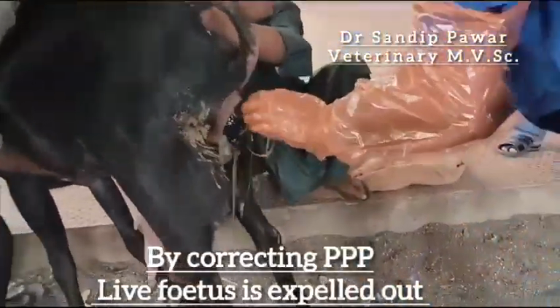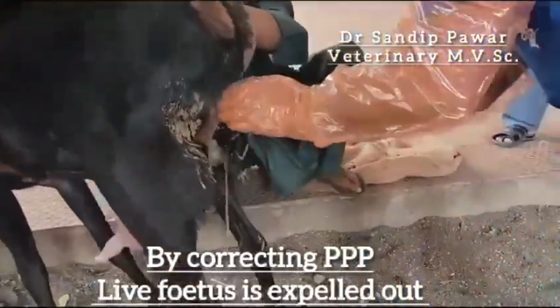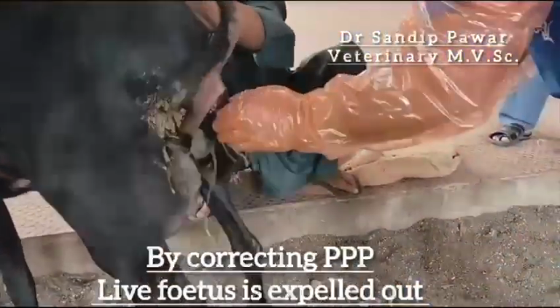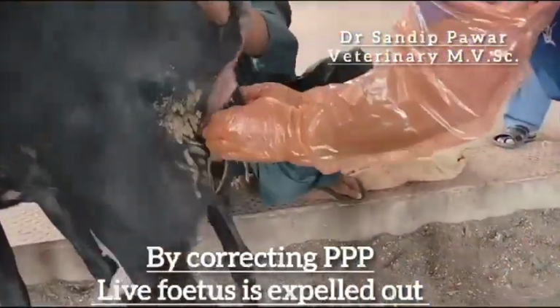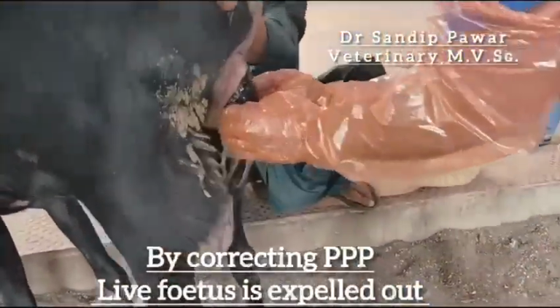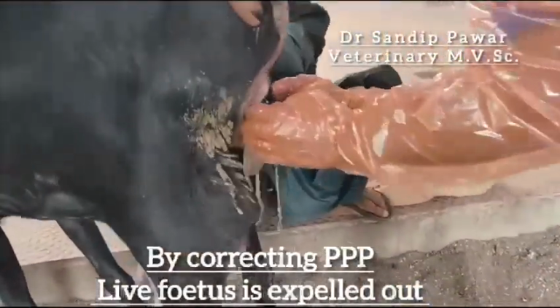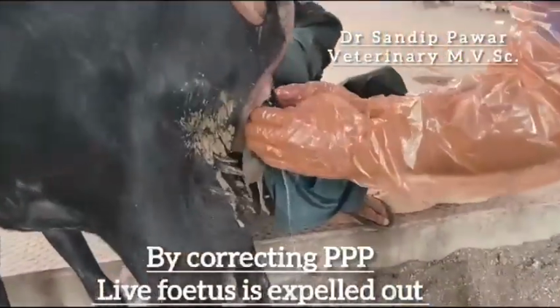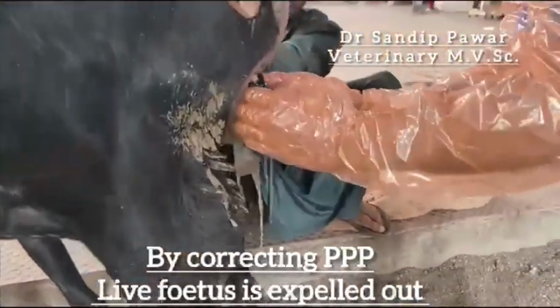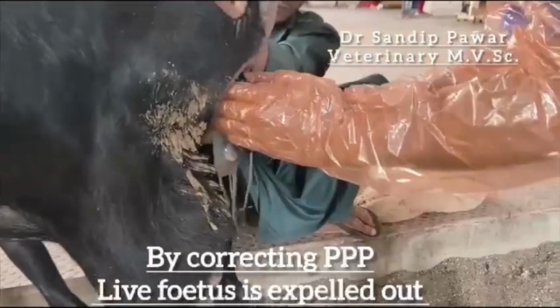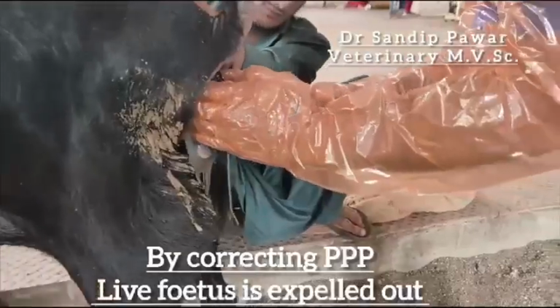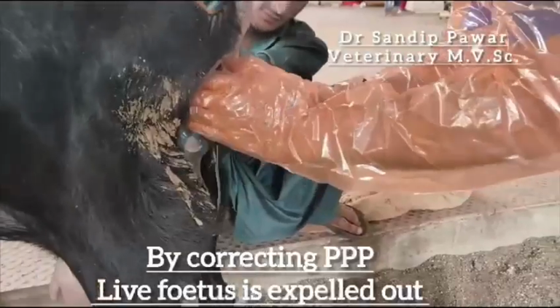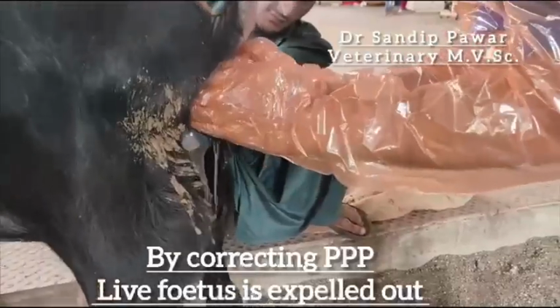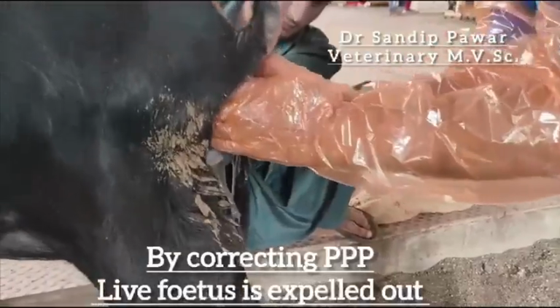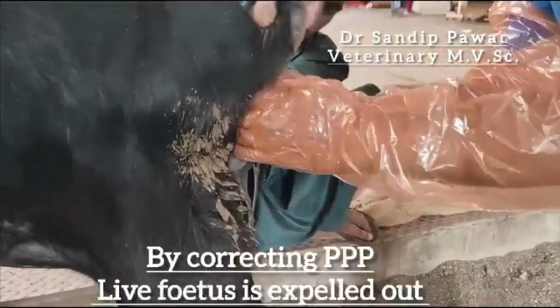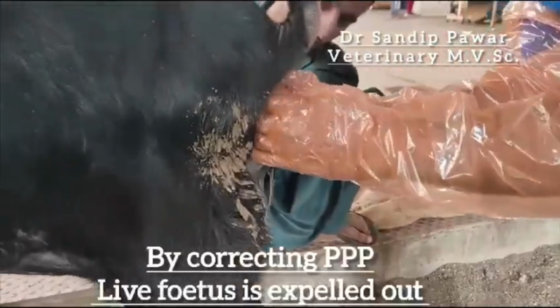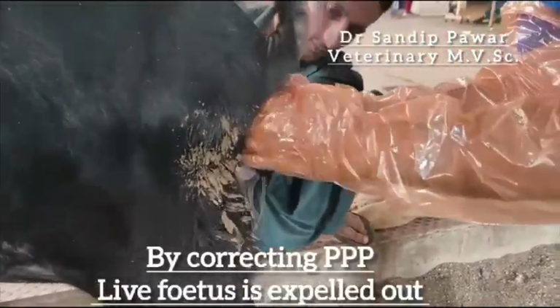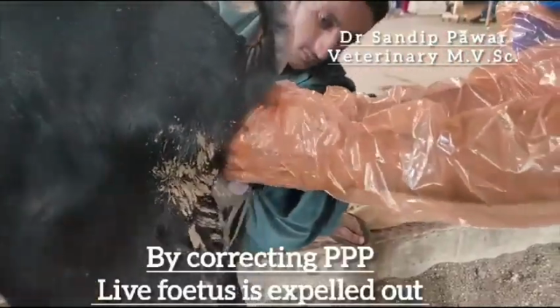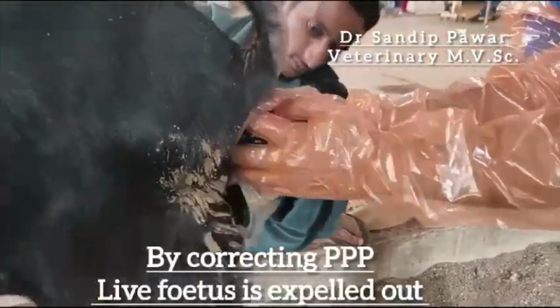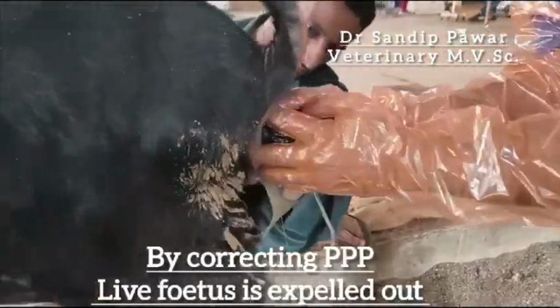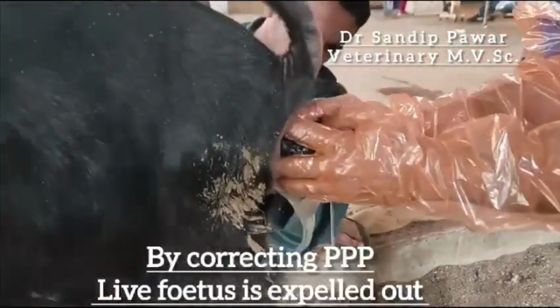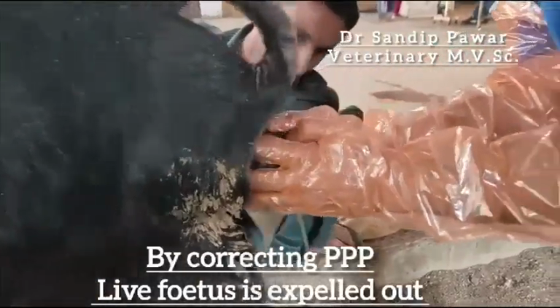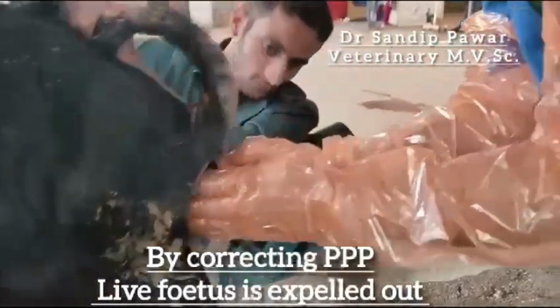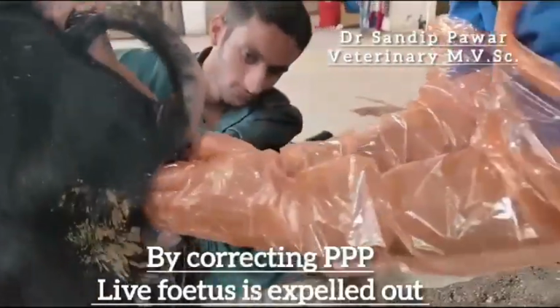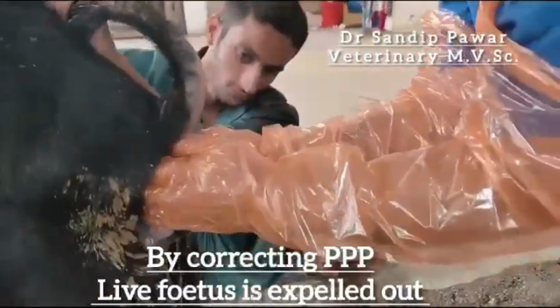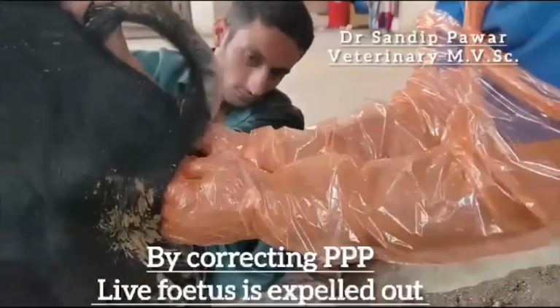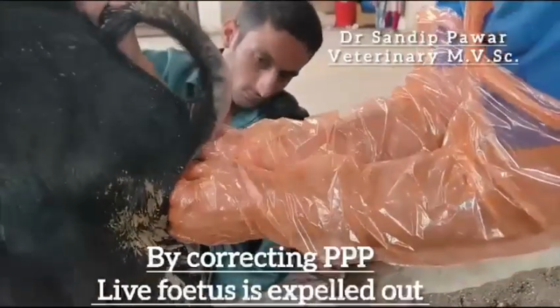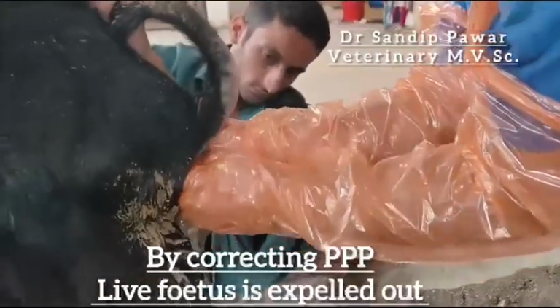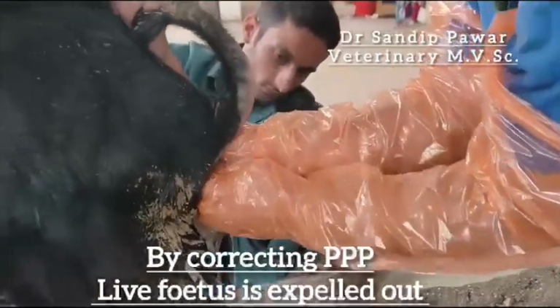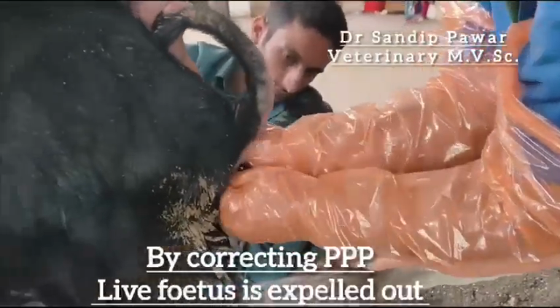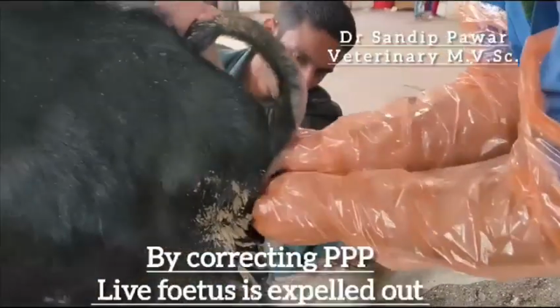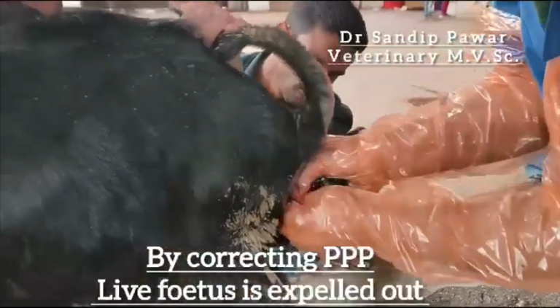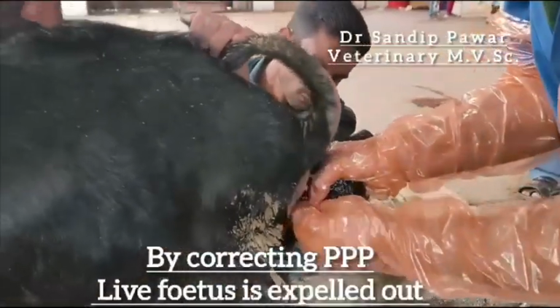Hence, on the per vaginal examination it was observed that the cervix was completely open.